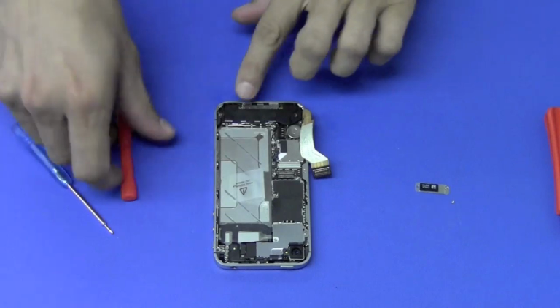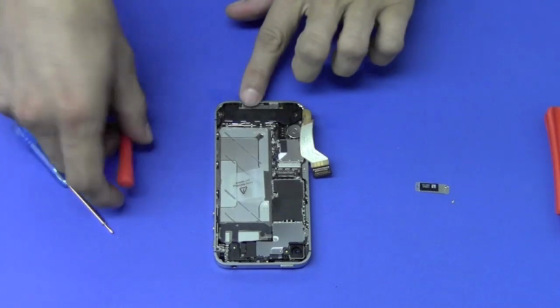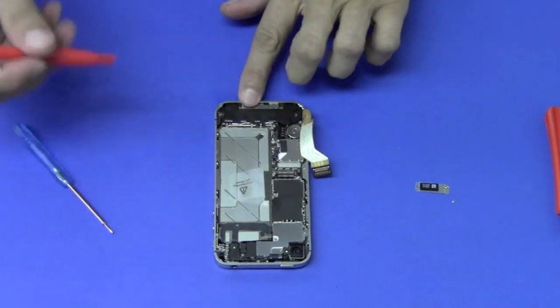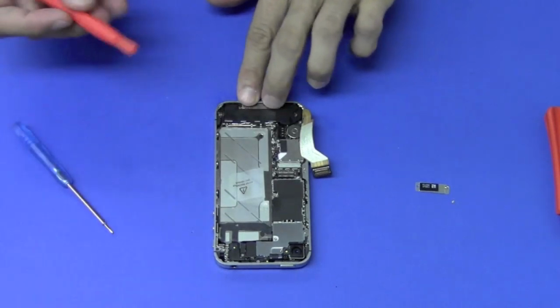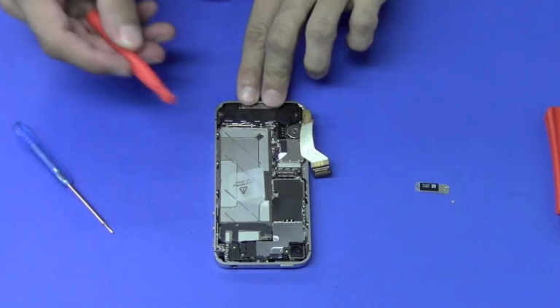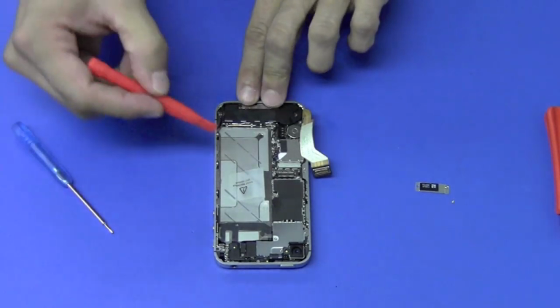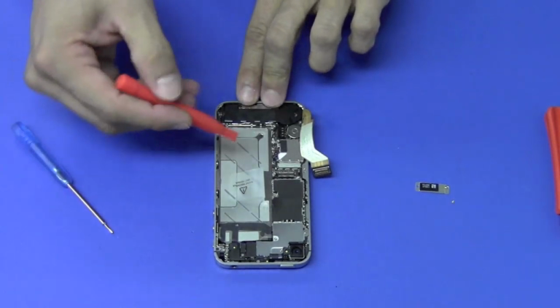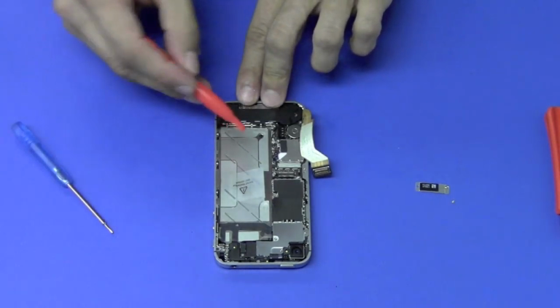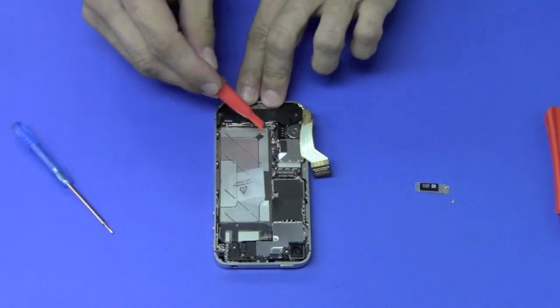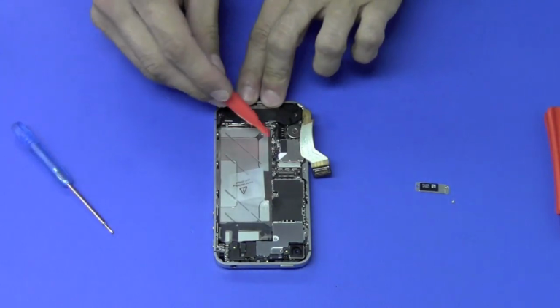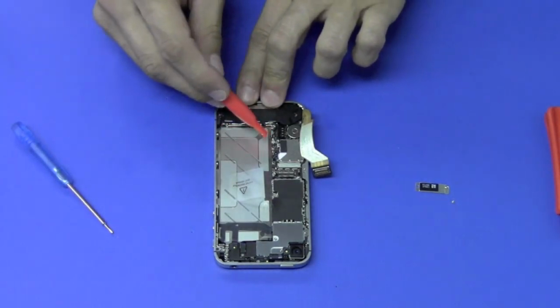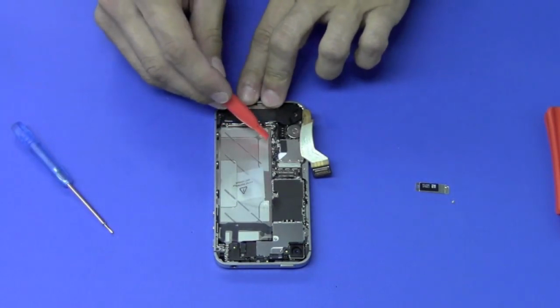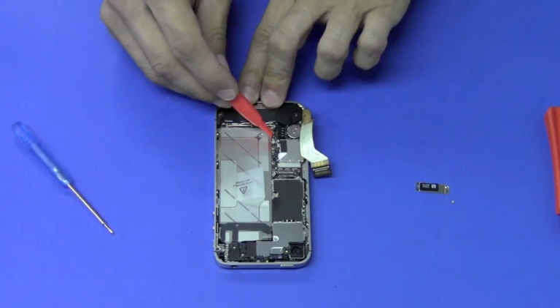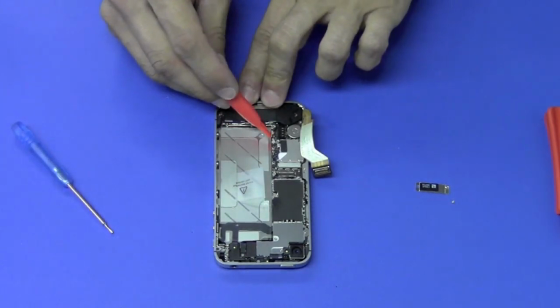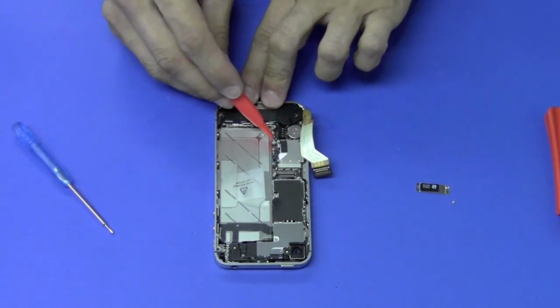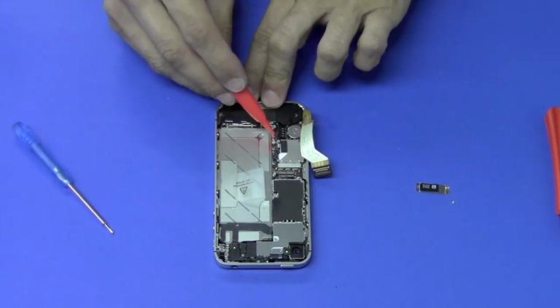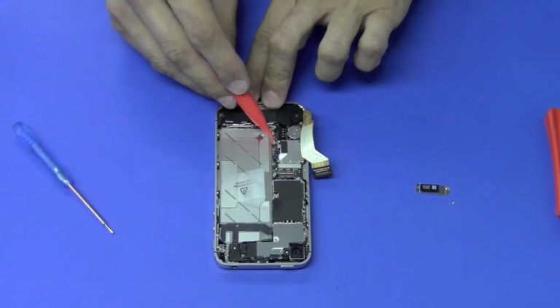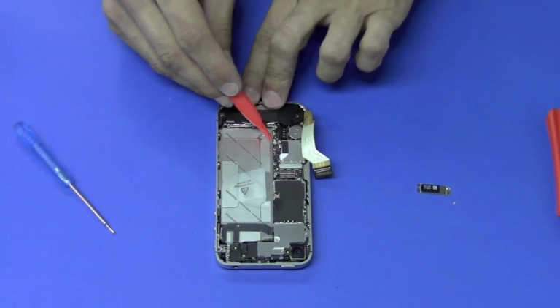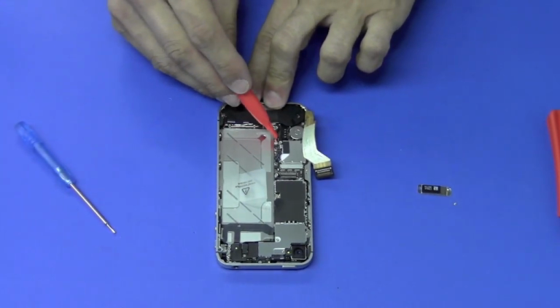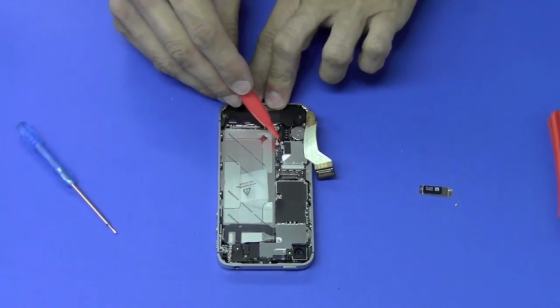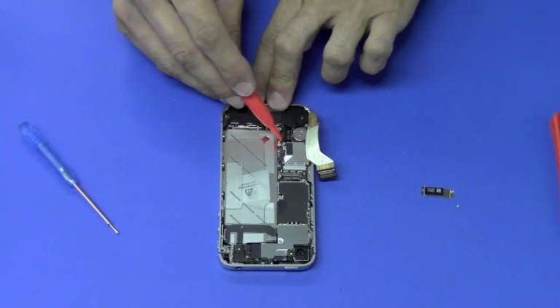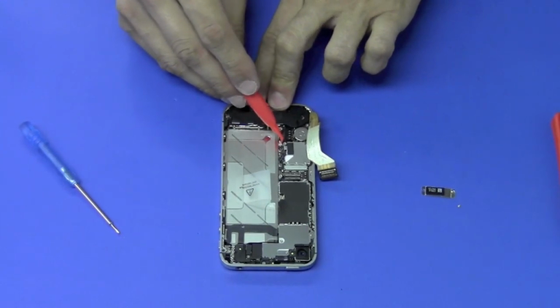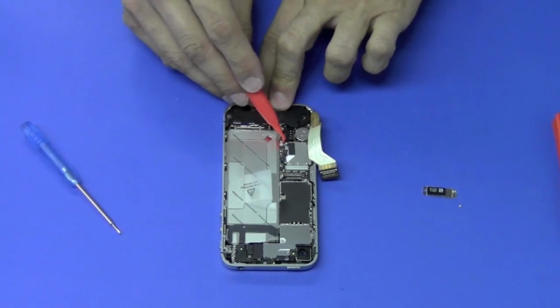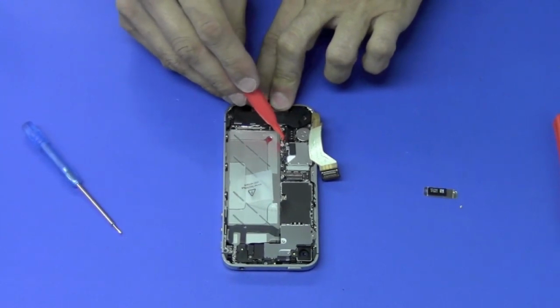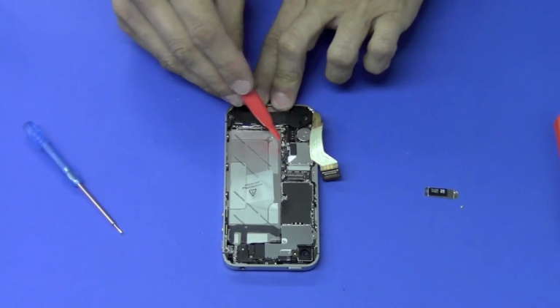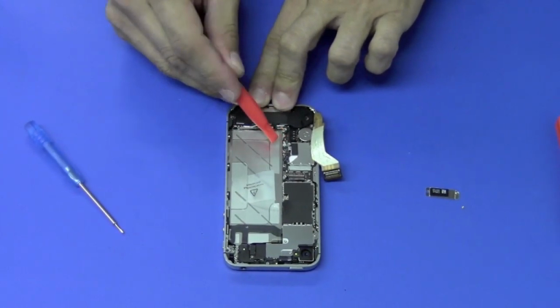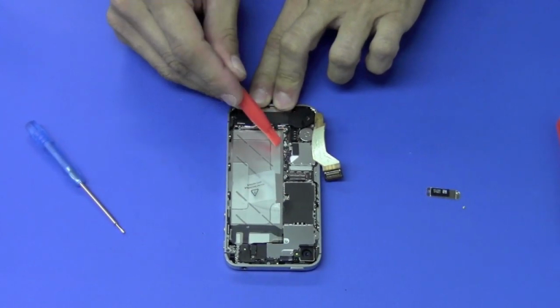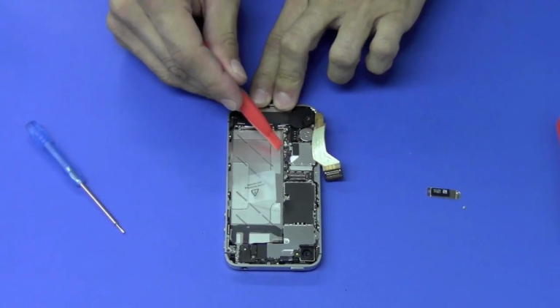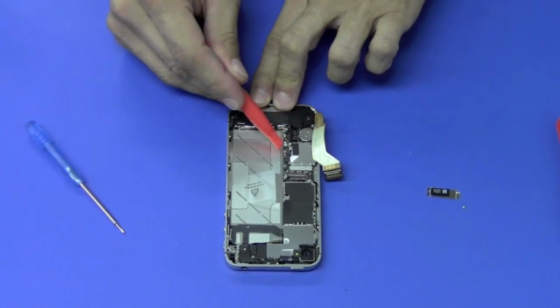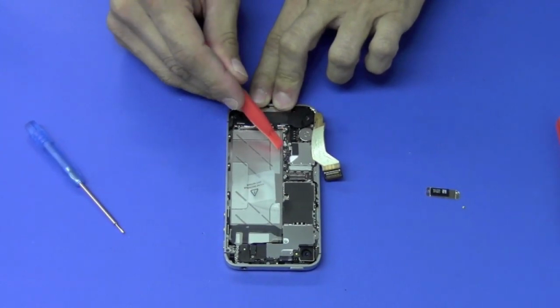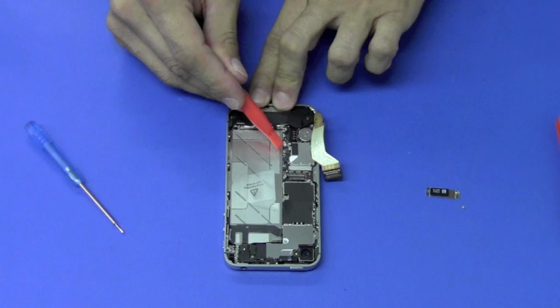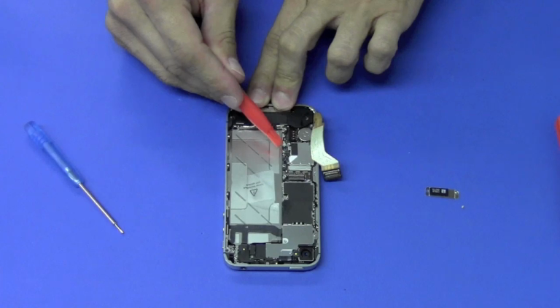Then we're going to disconnect the antenna cable from the logic board located right here.